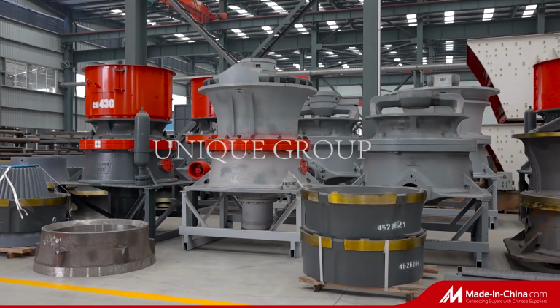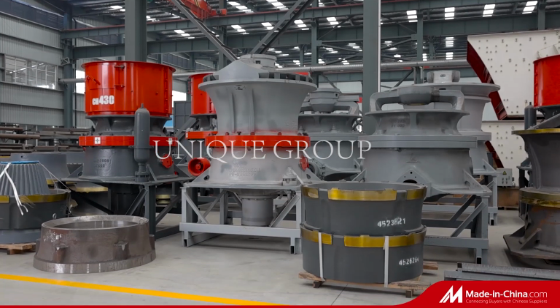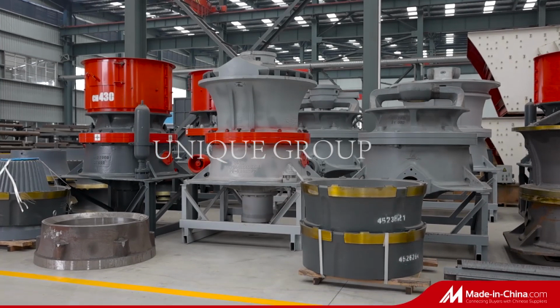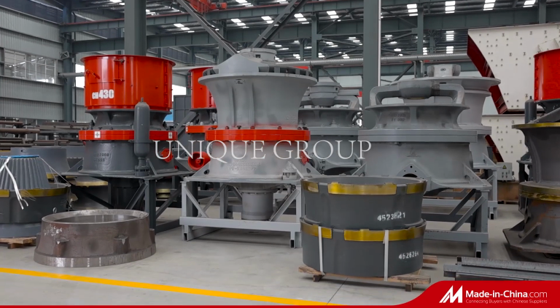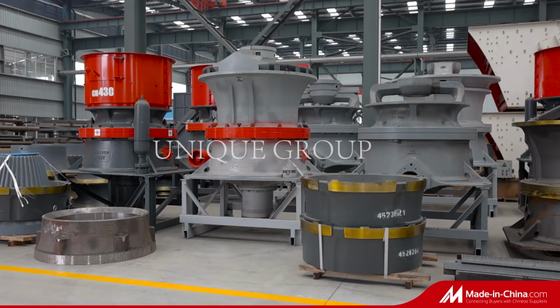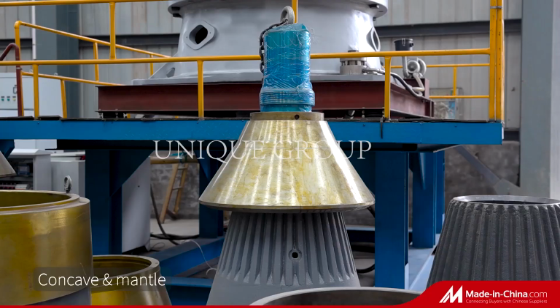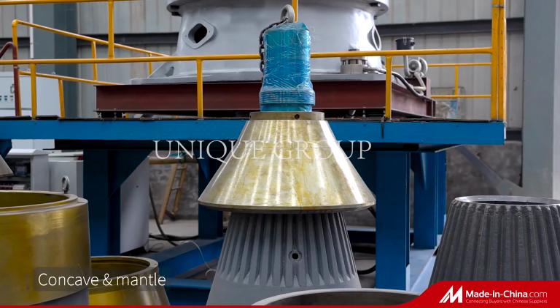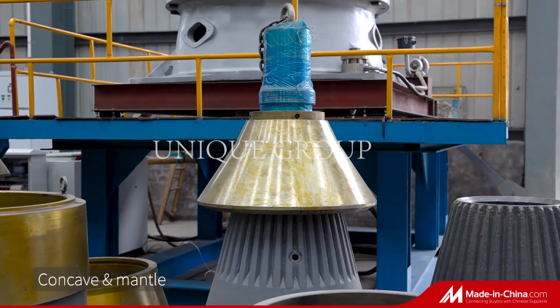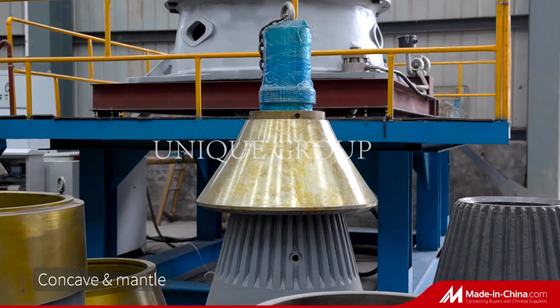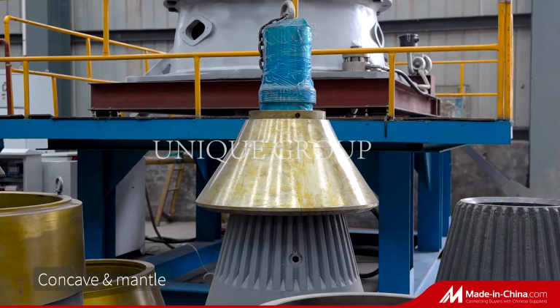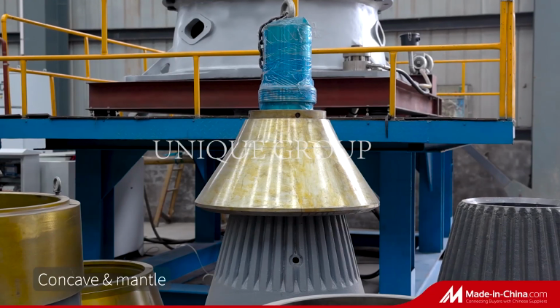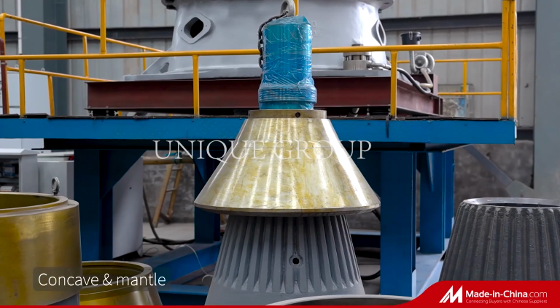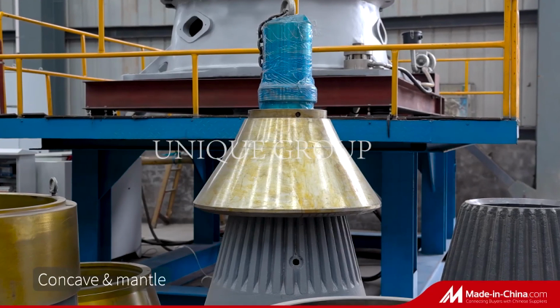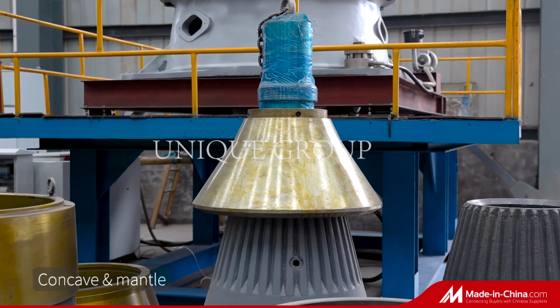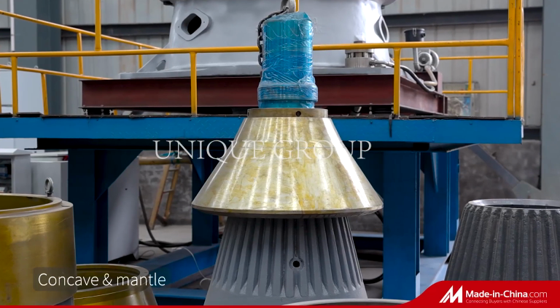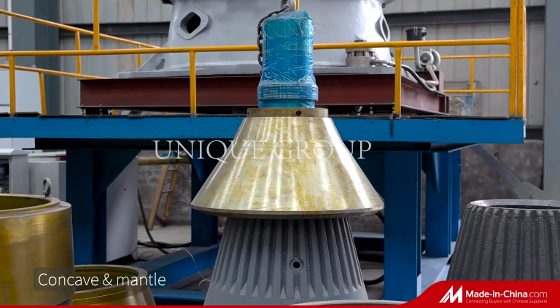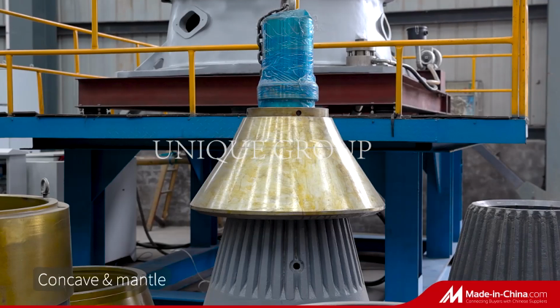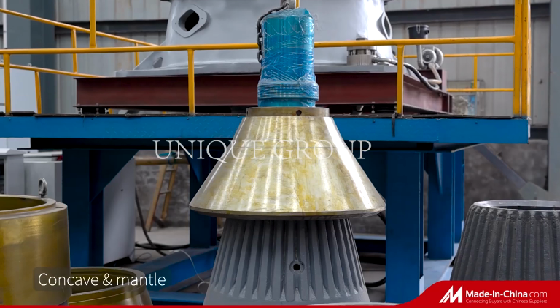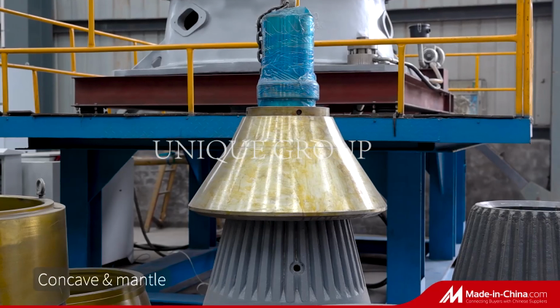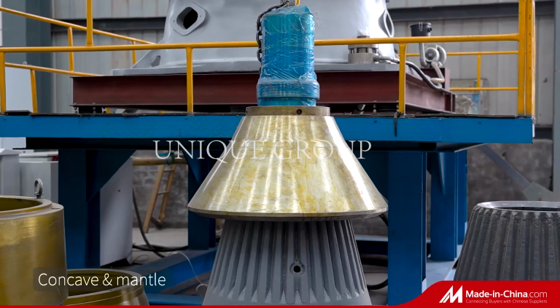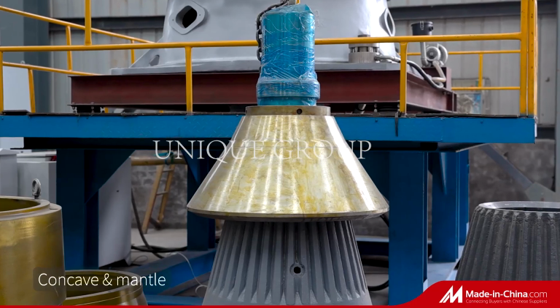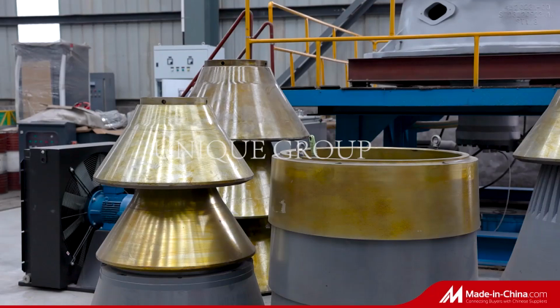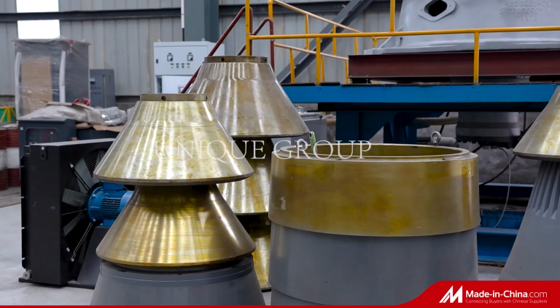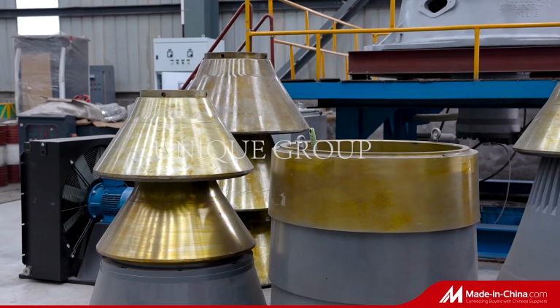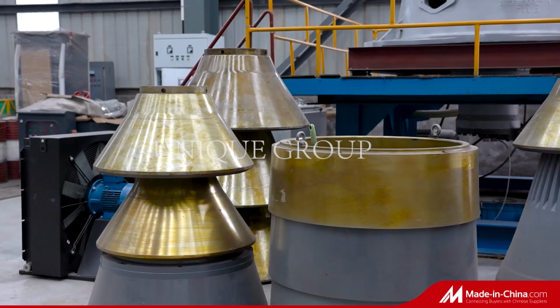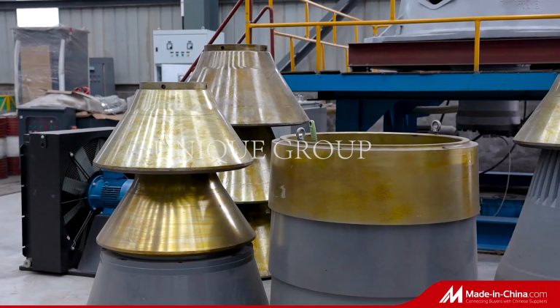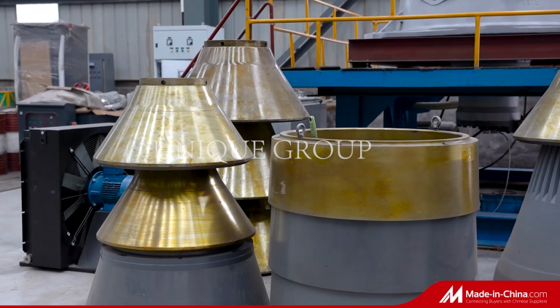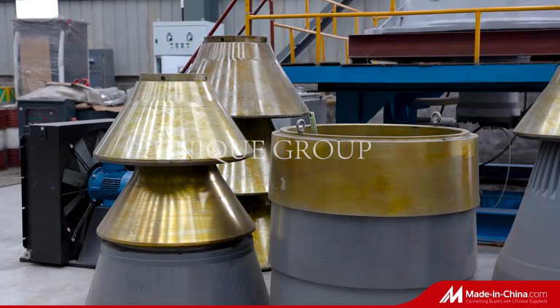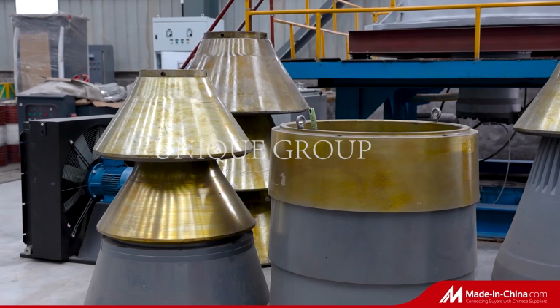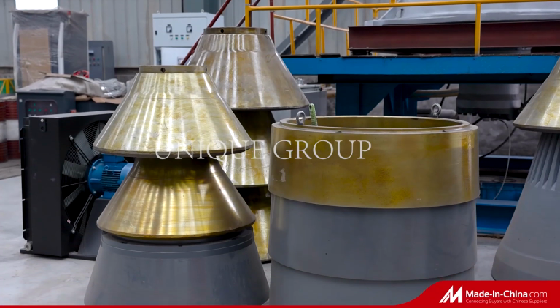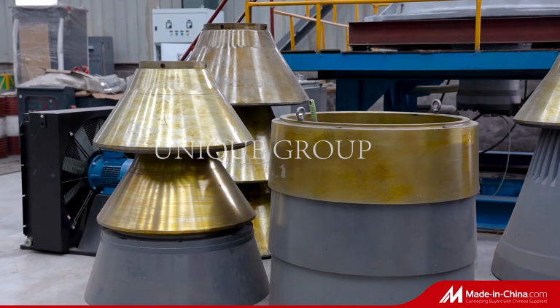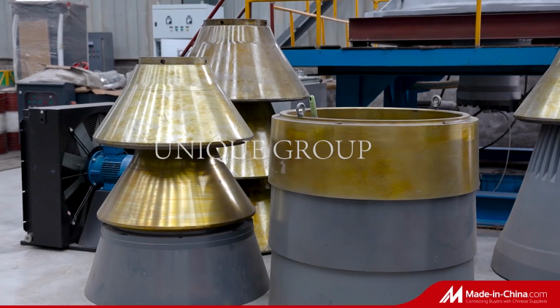When used in the production line, it can be used as secondary, tertiary, or quaternary crushing.